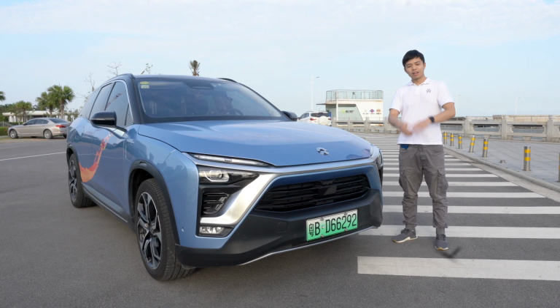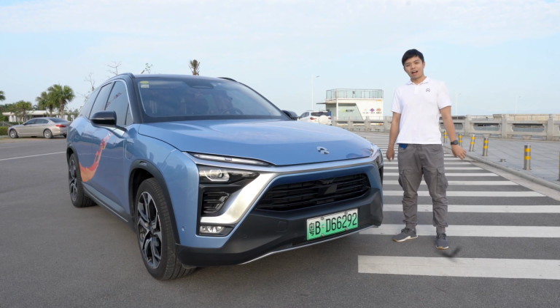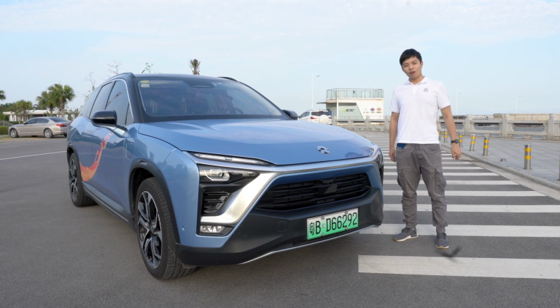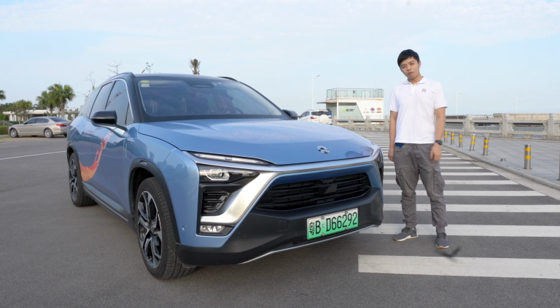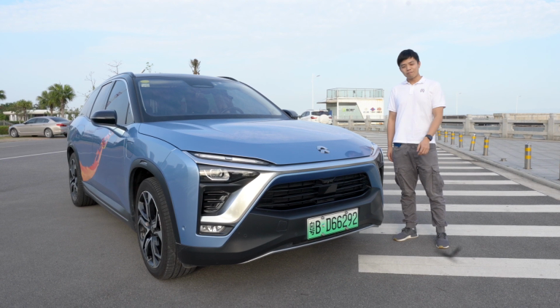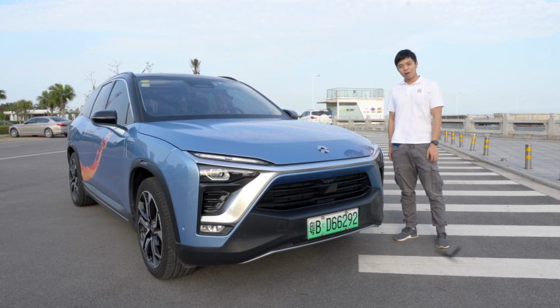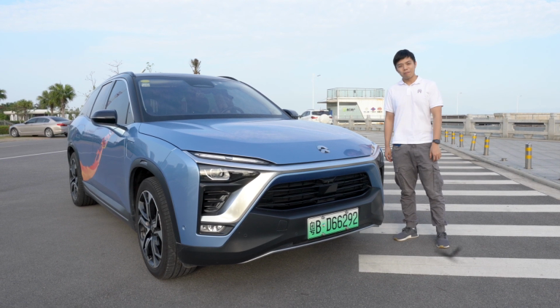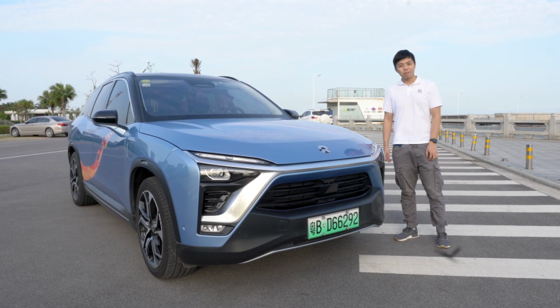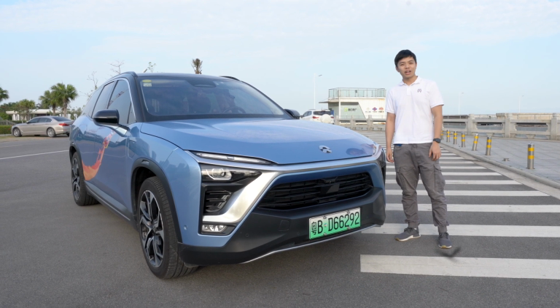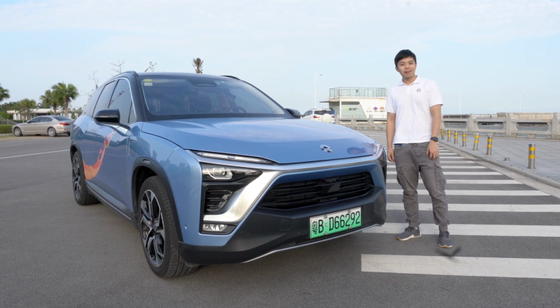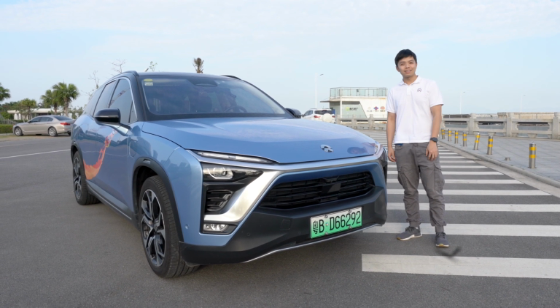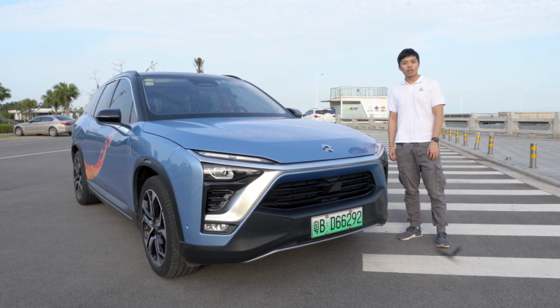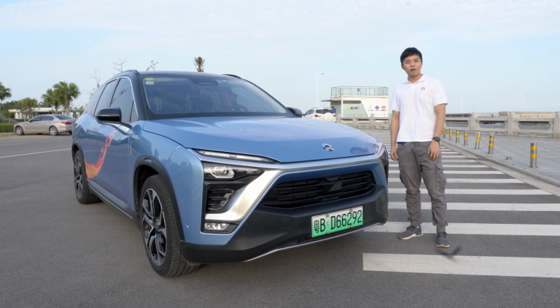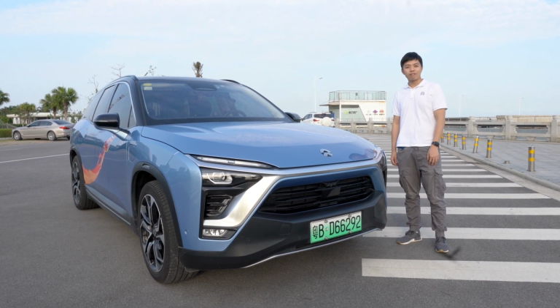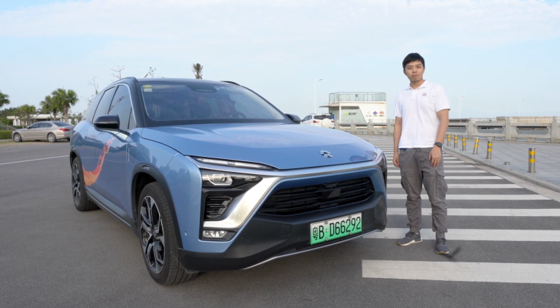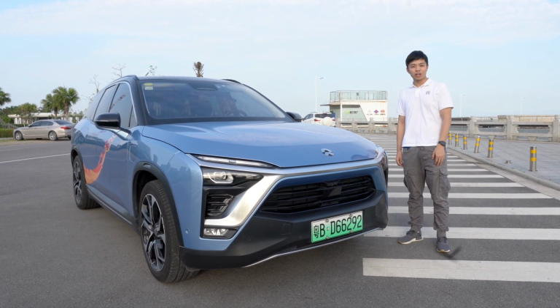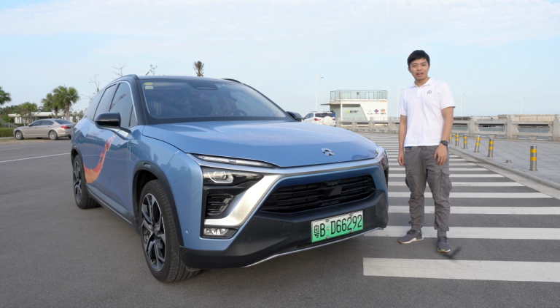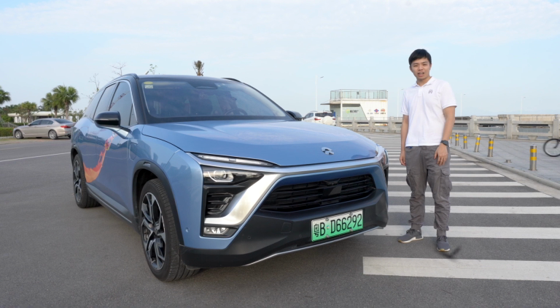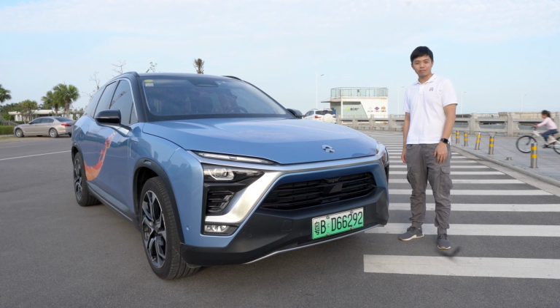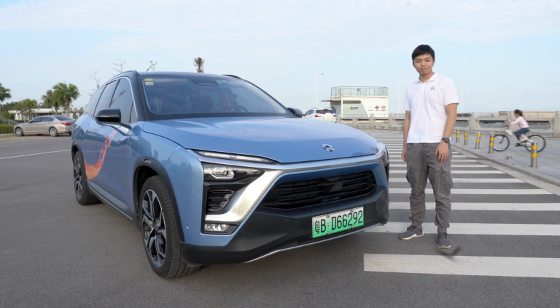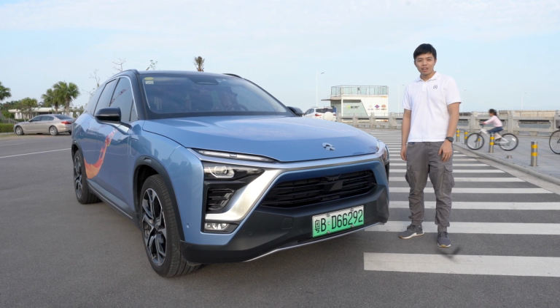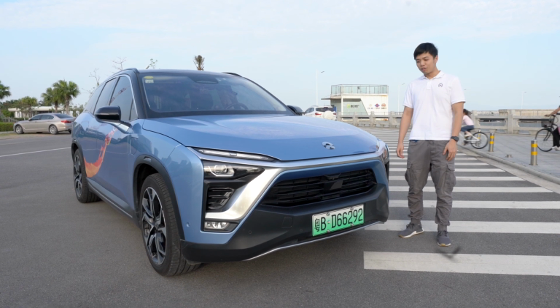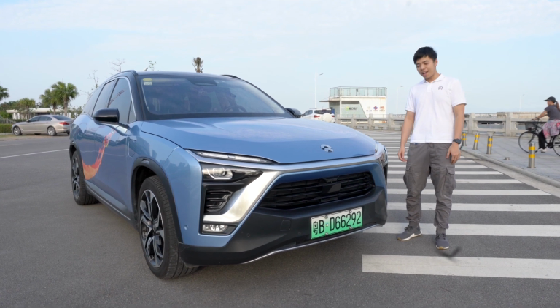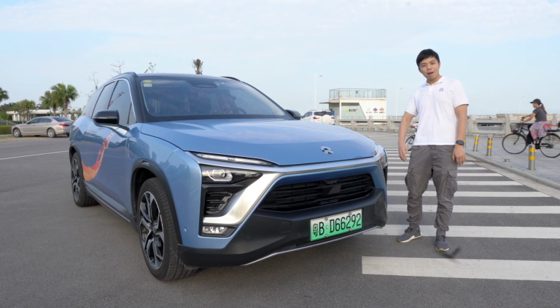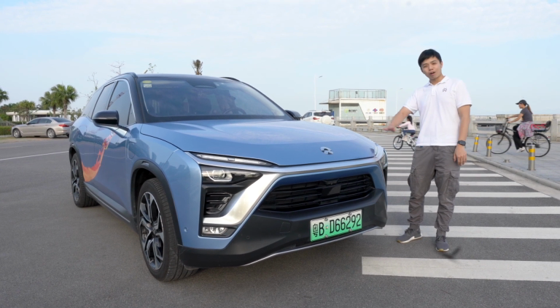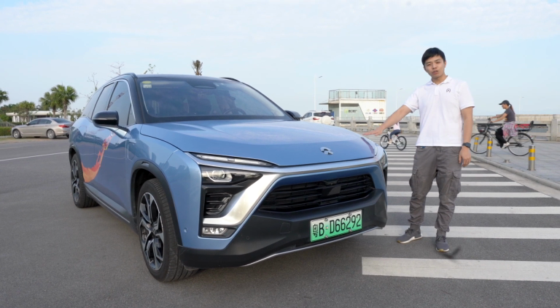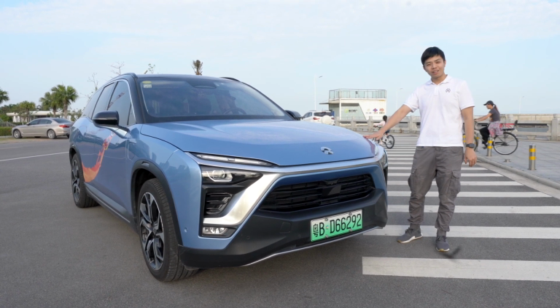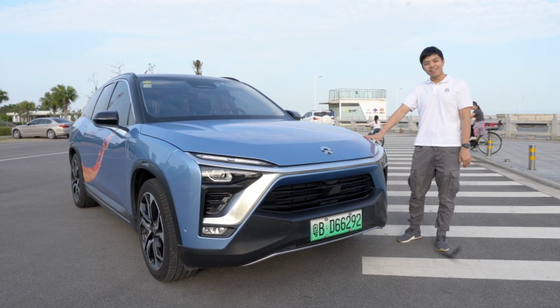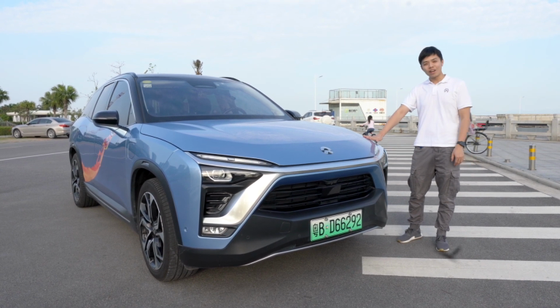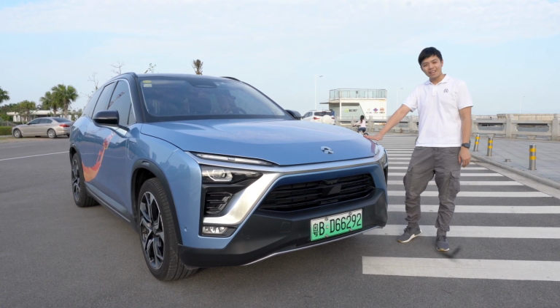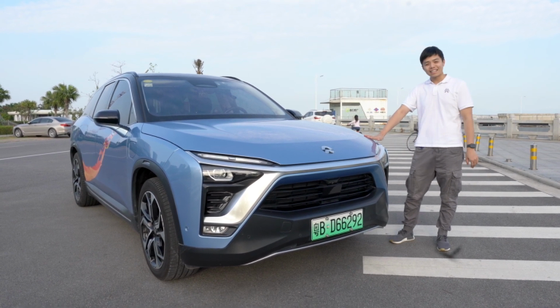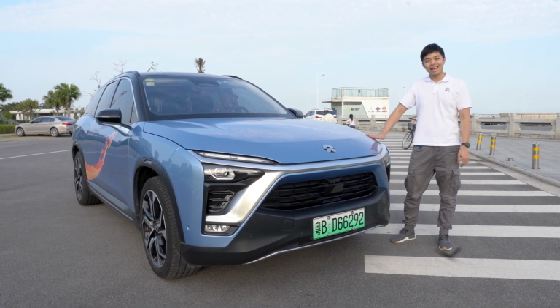Hello everyone. Welcome back to my channel. This is Gogo here from Zhuhai, China. Today I brought you the NIO ES8.